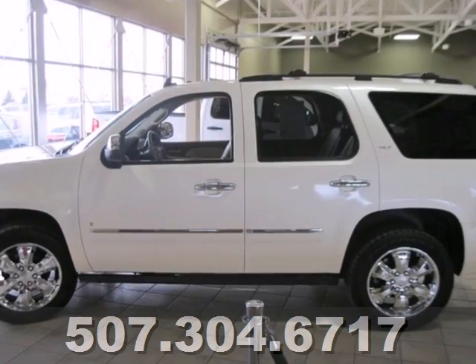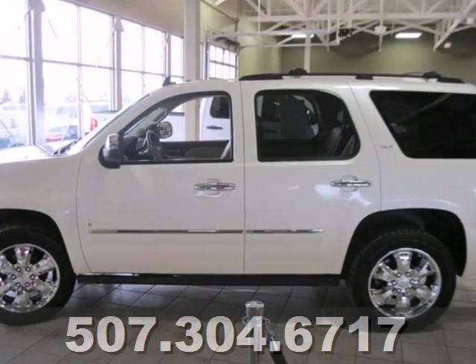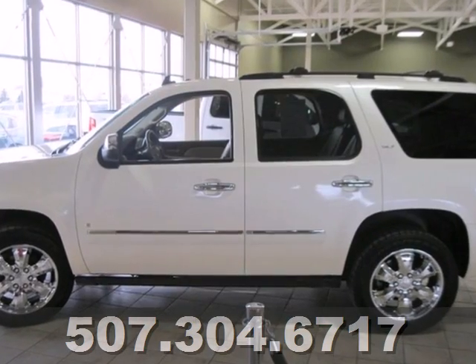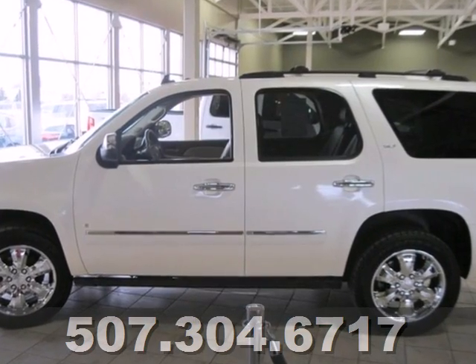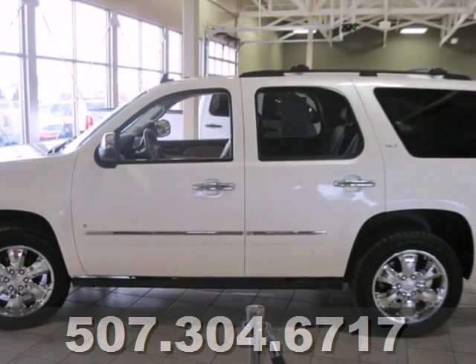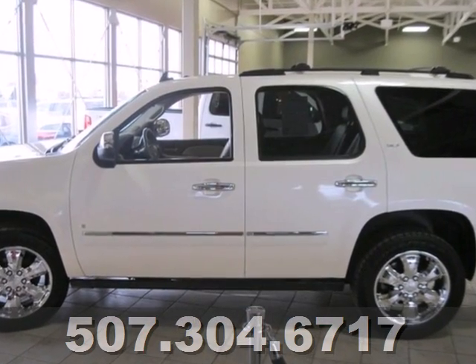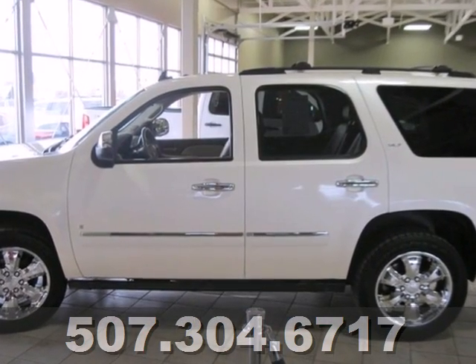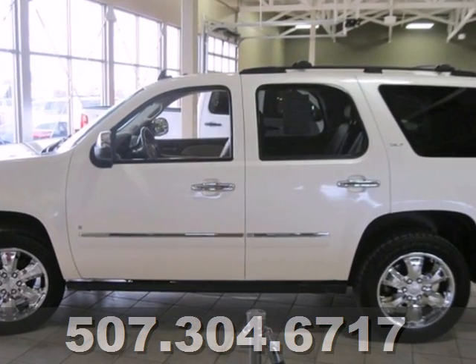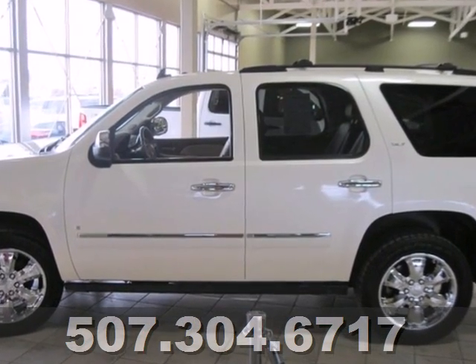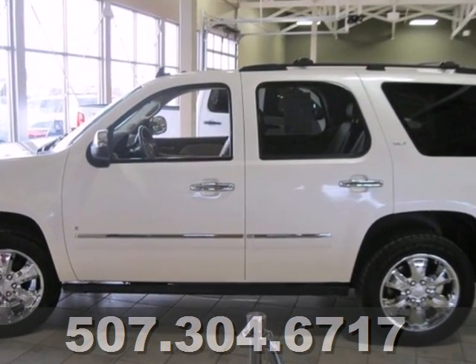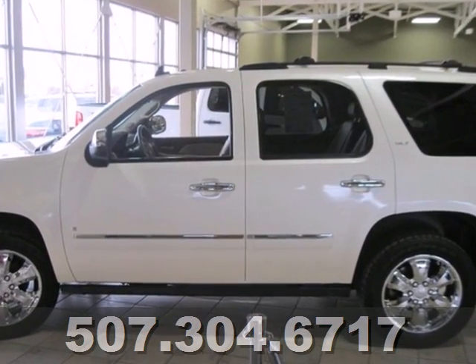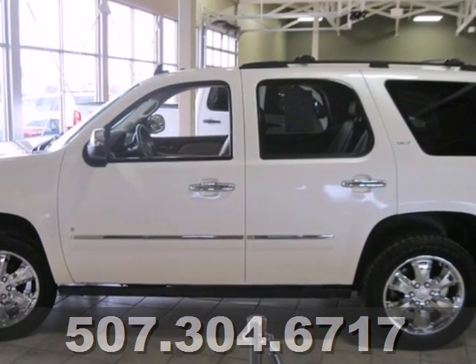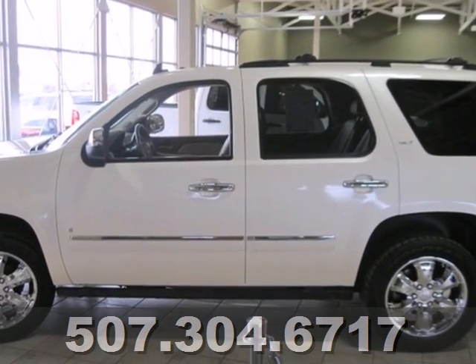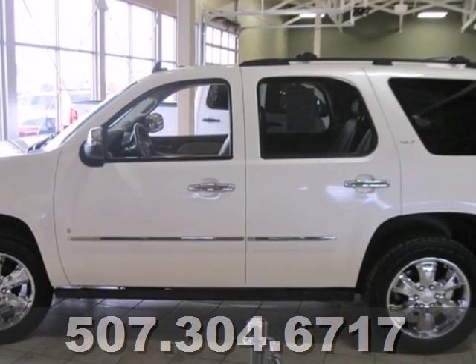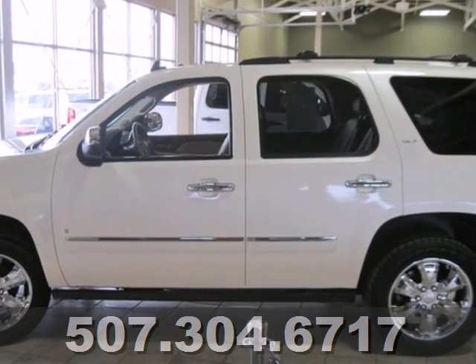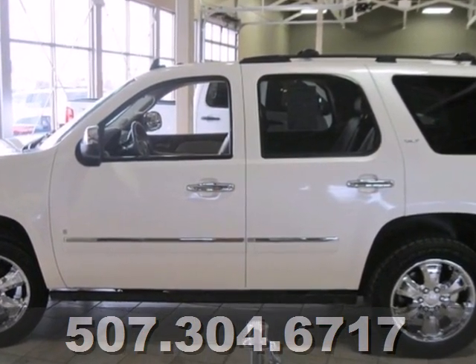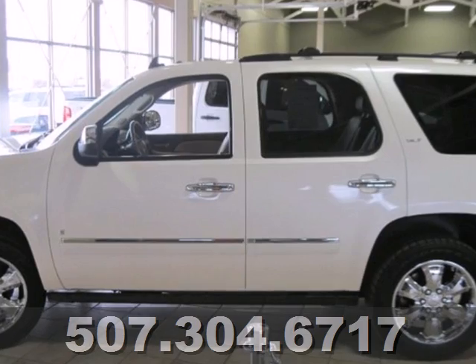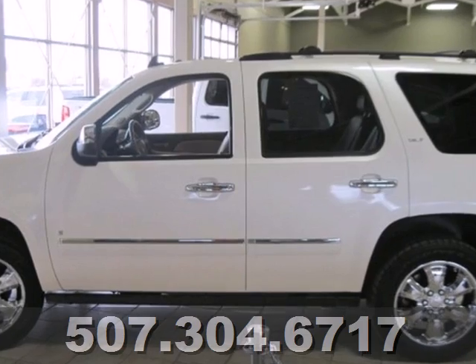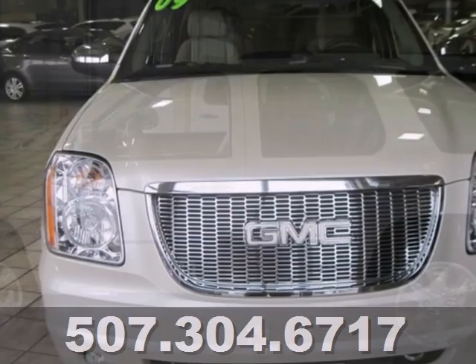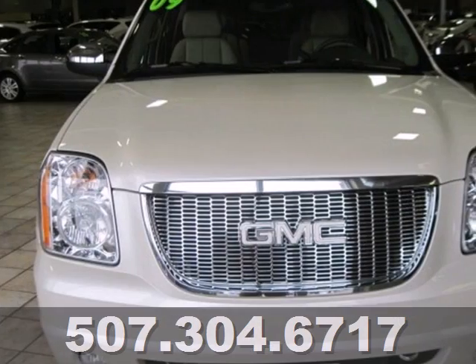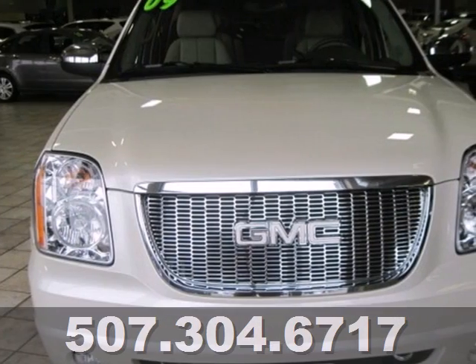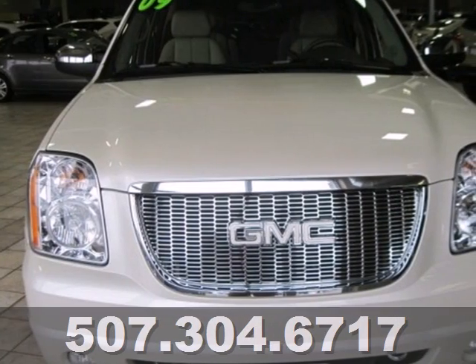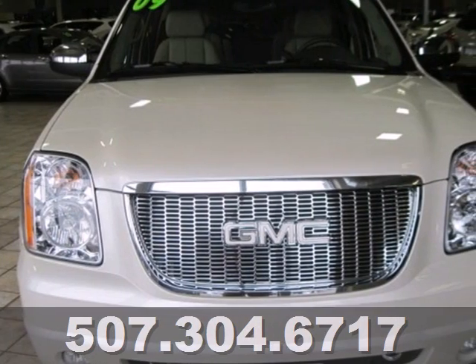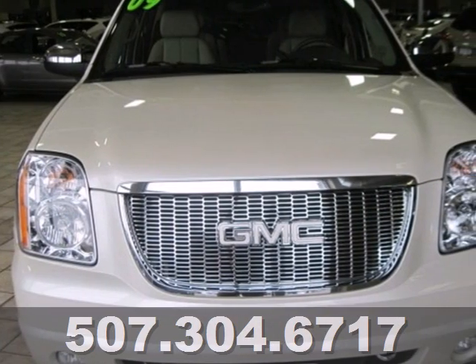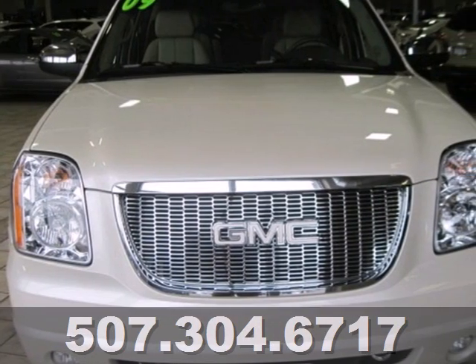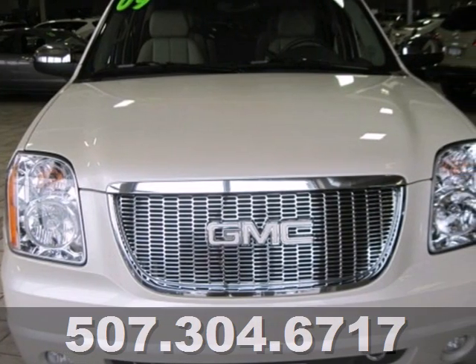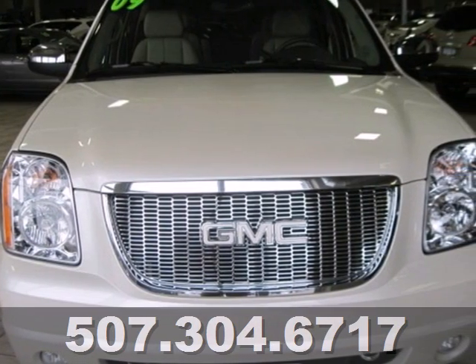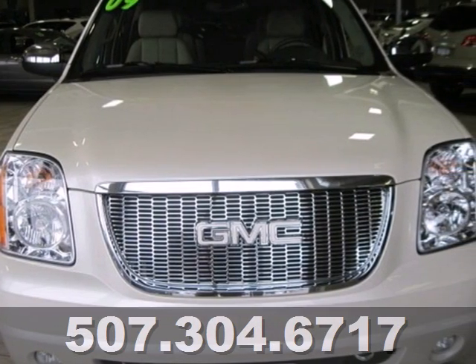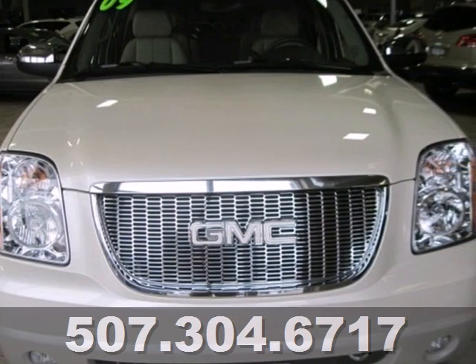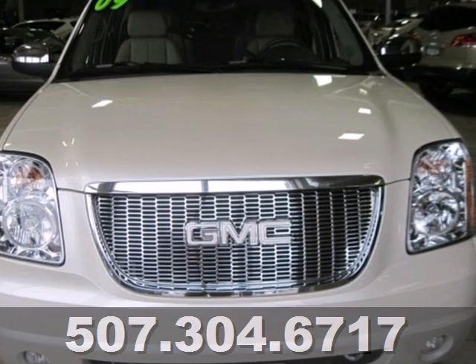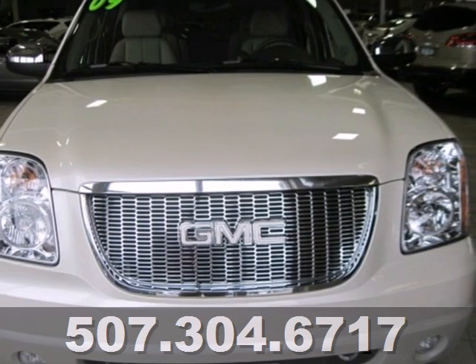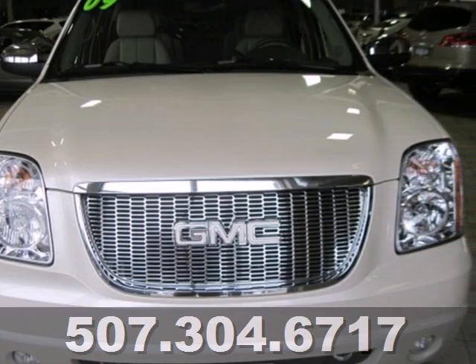Combining a long list of features with truck tough body on frame construction and massive capability, this full-size SUV is a great buy. Come on in today and see it for yourself.